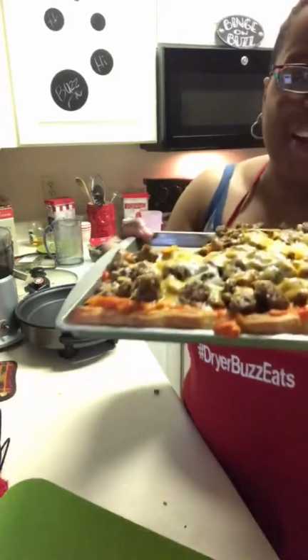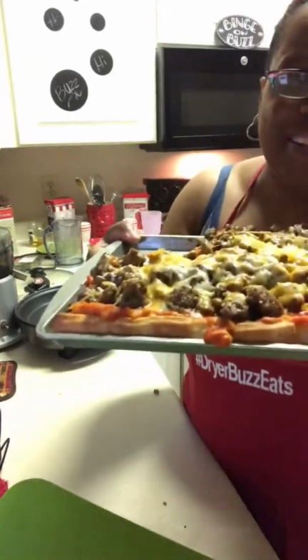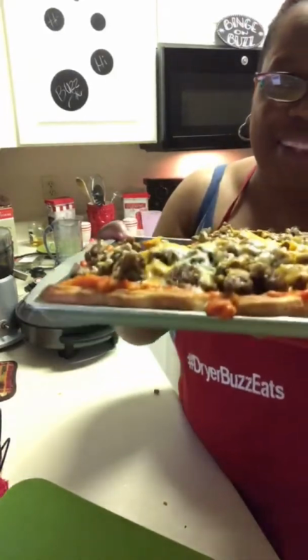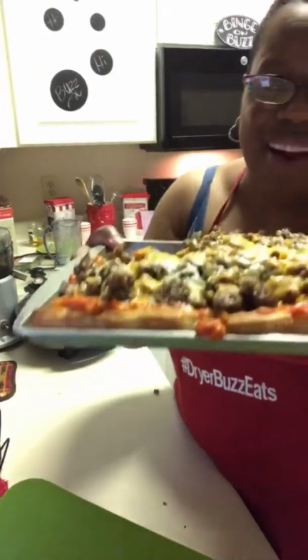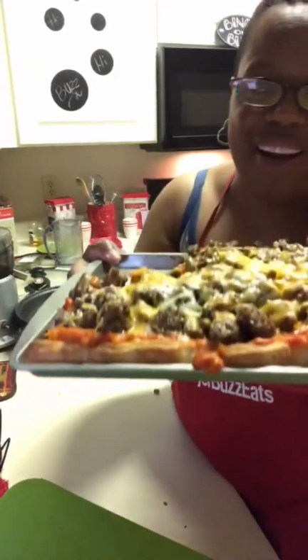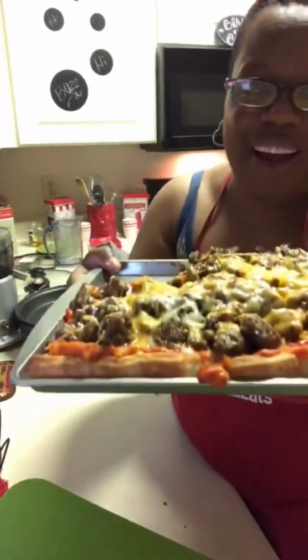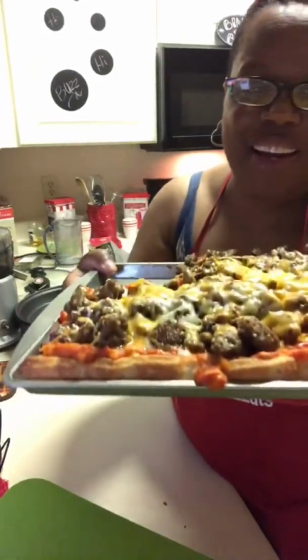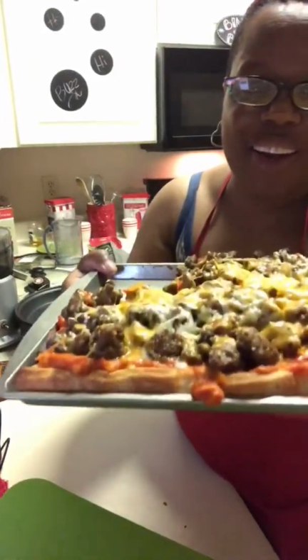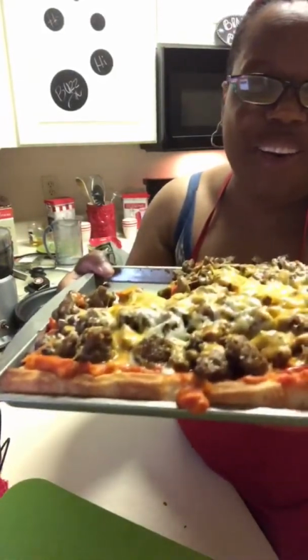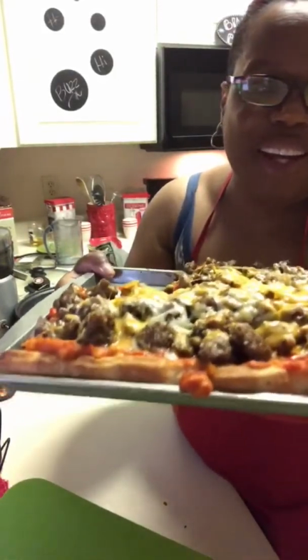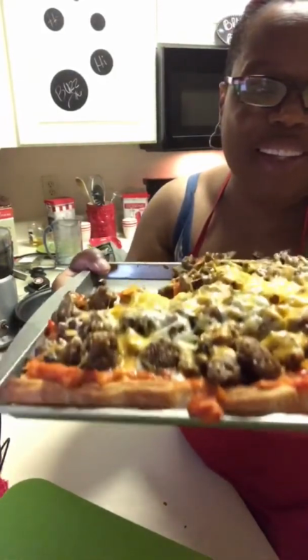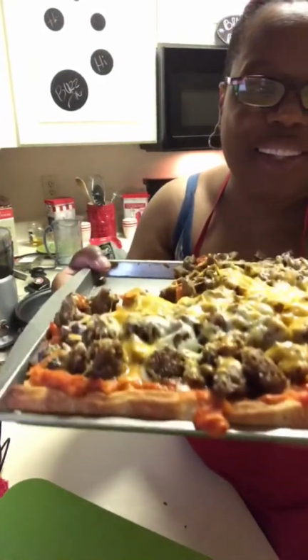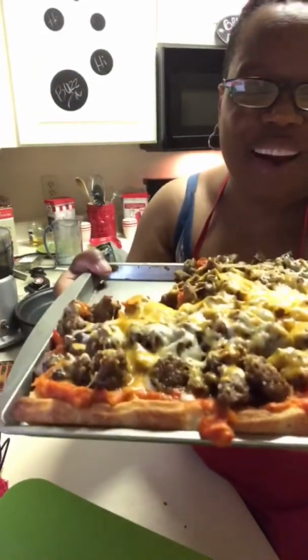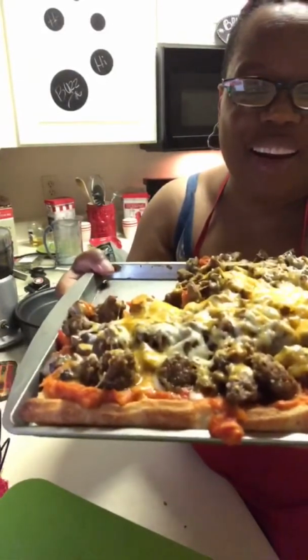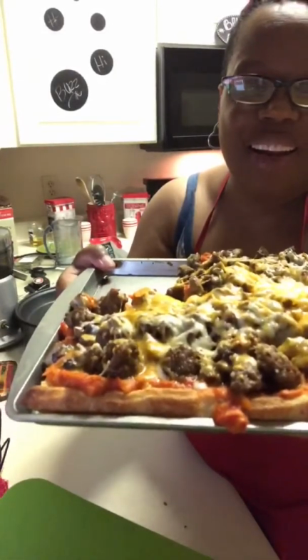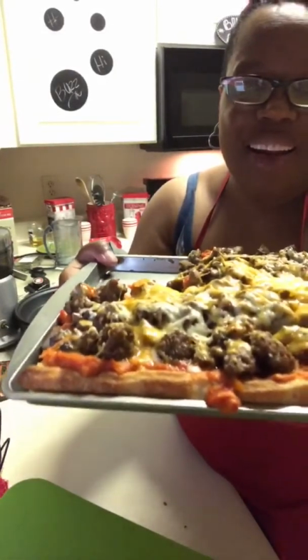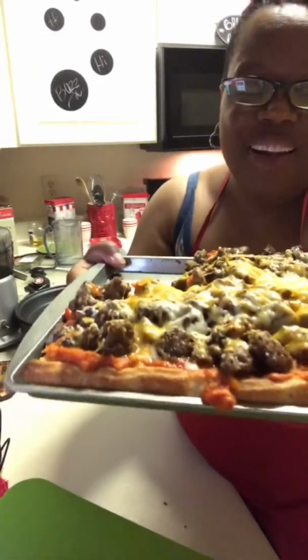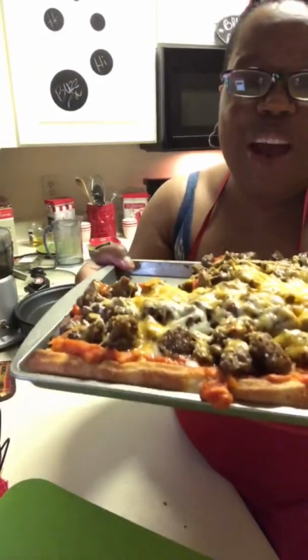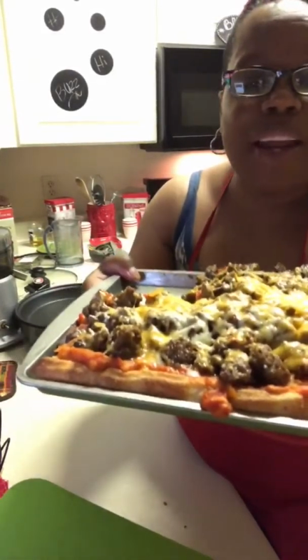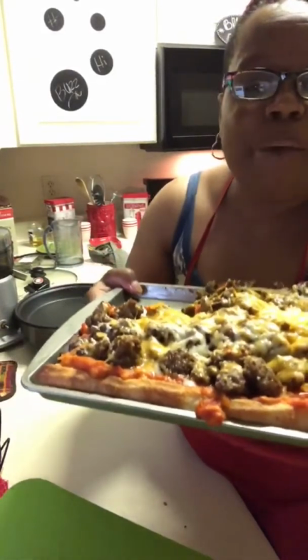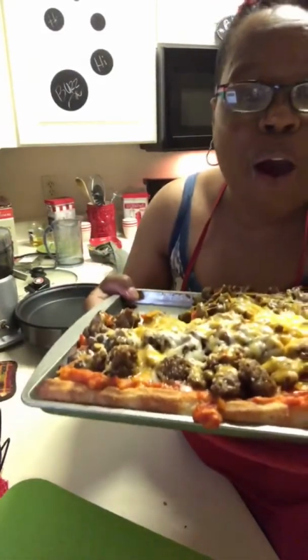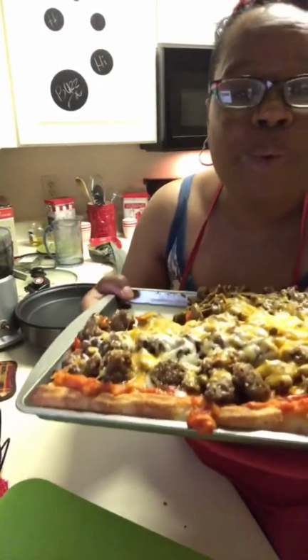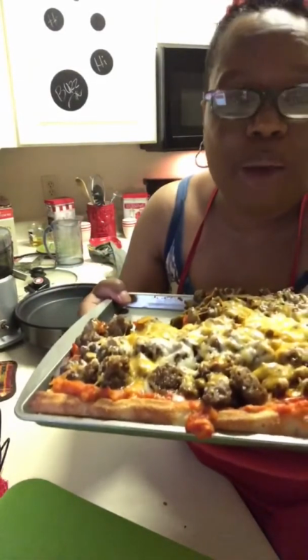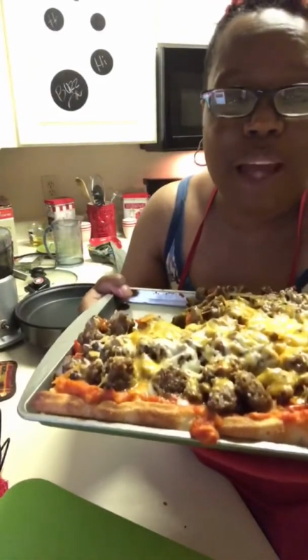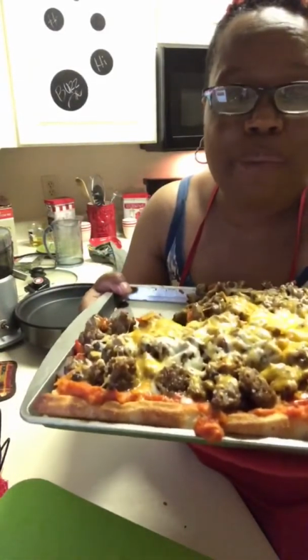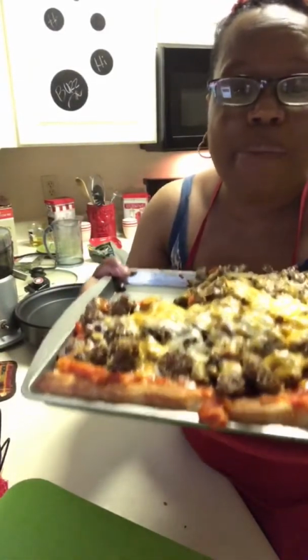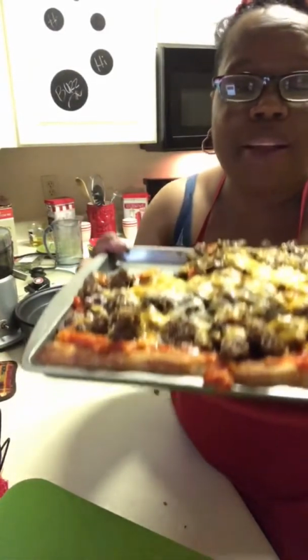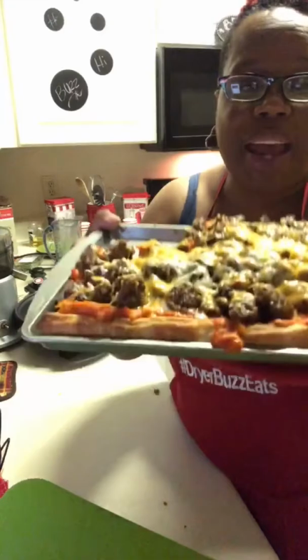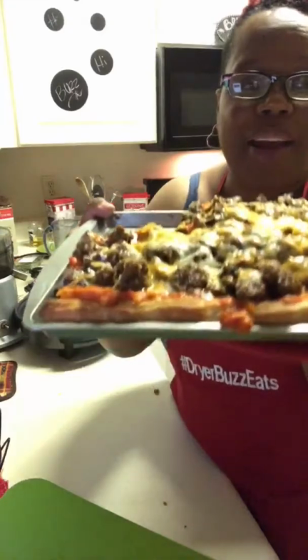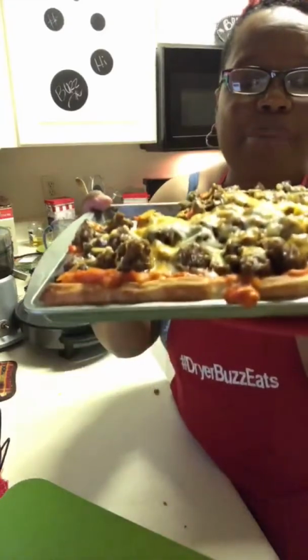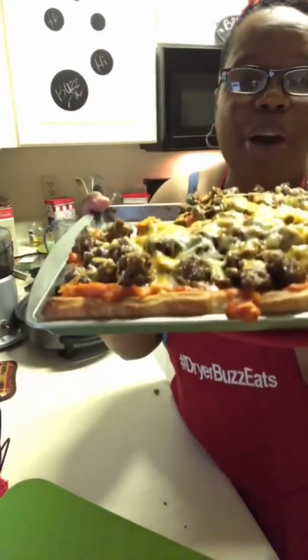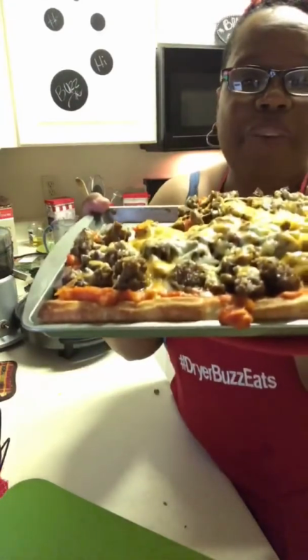All right, guys, there we go. Everybody have a good night — we're going to enjoy our pizza.